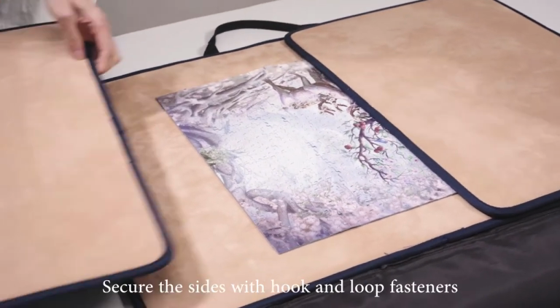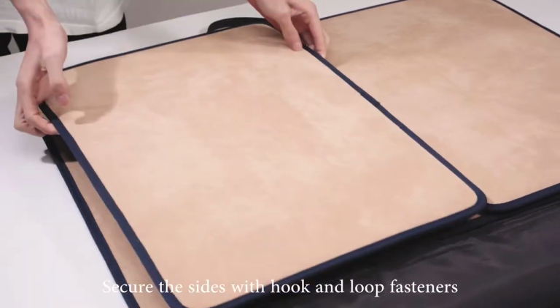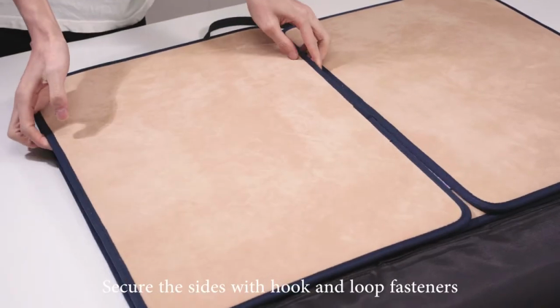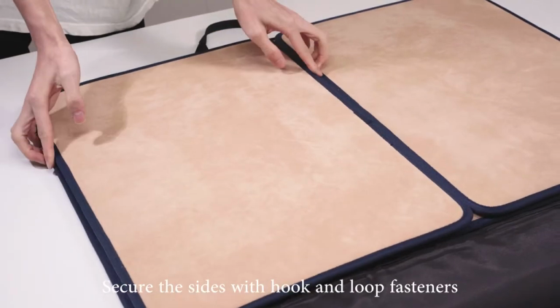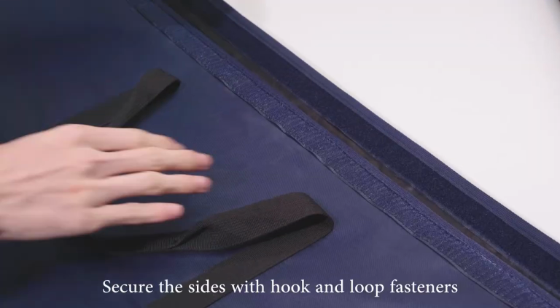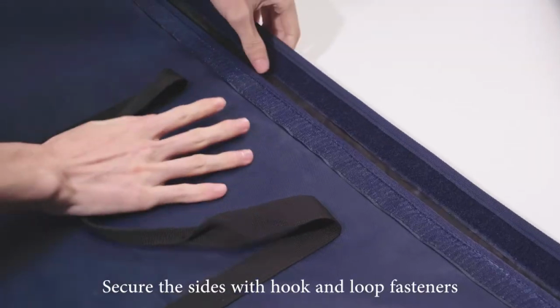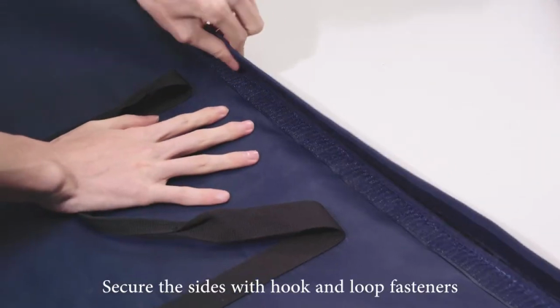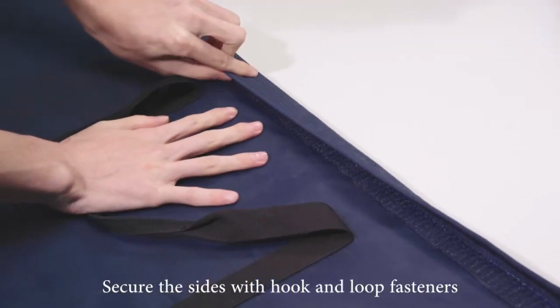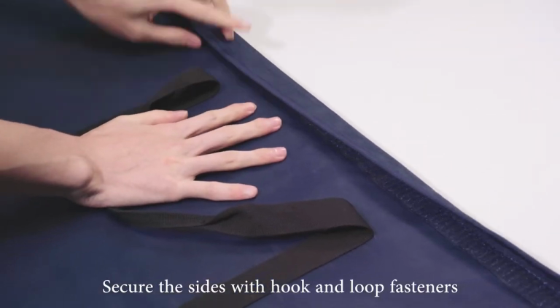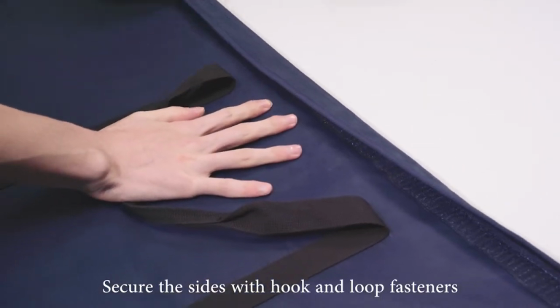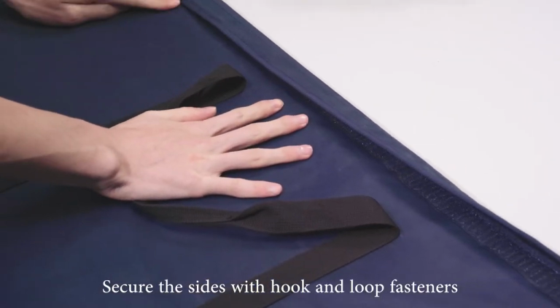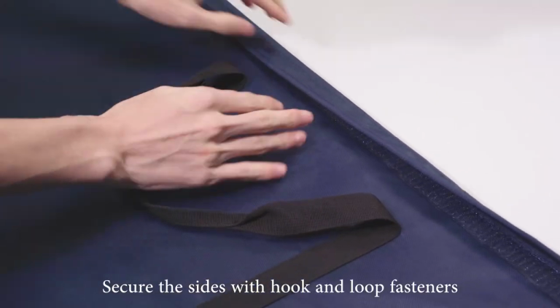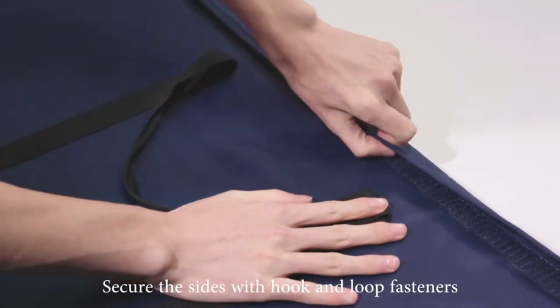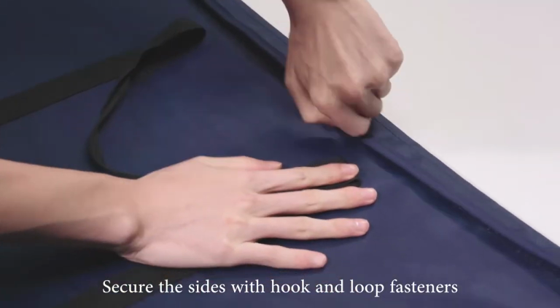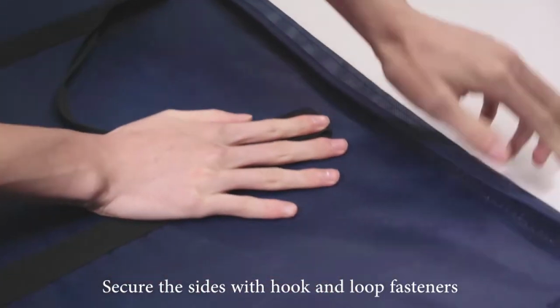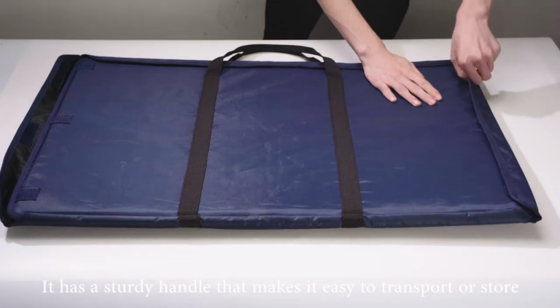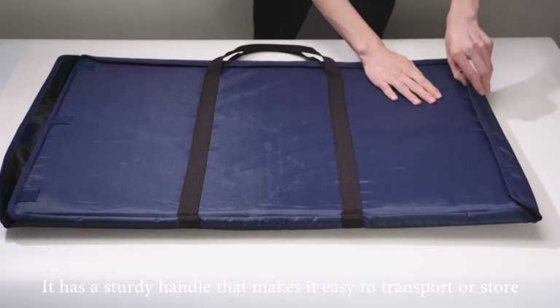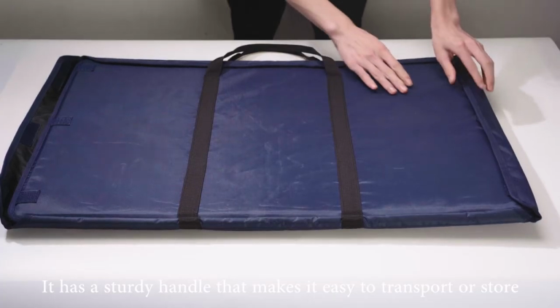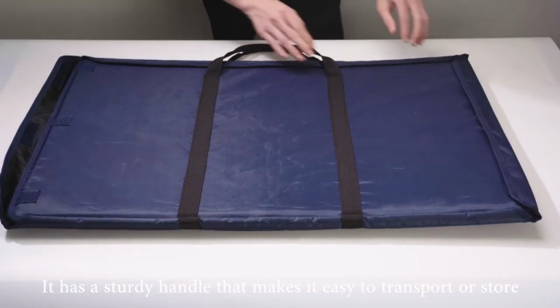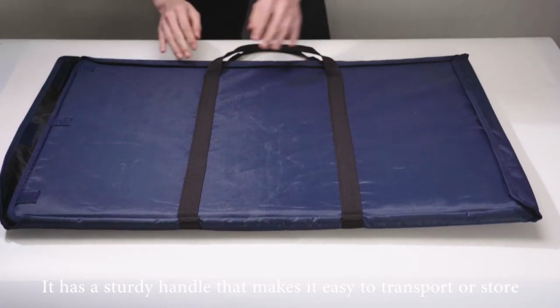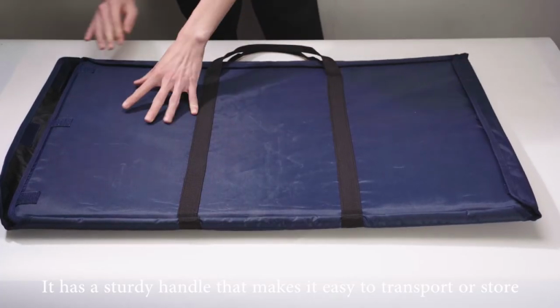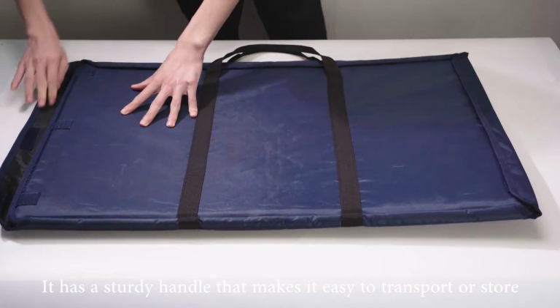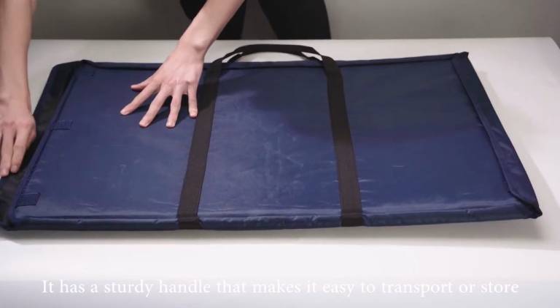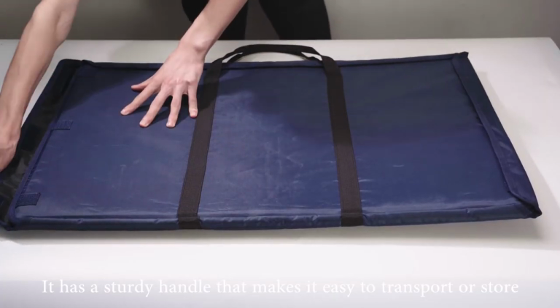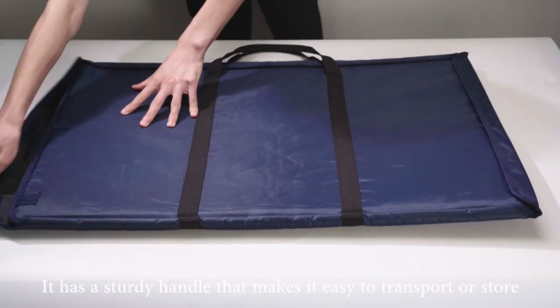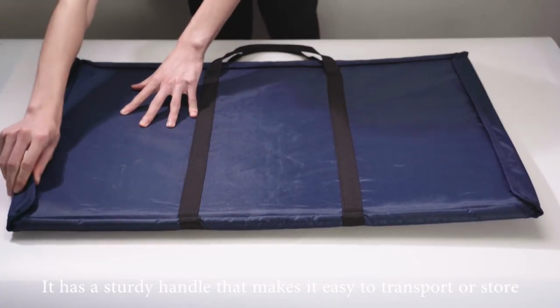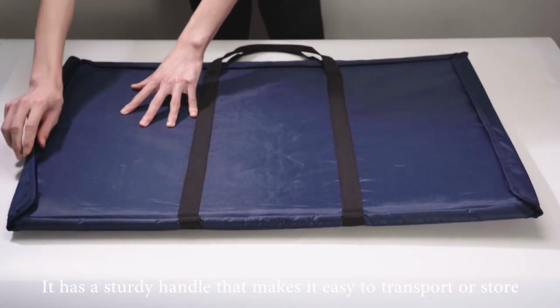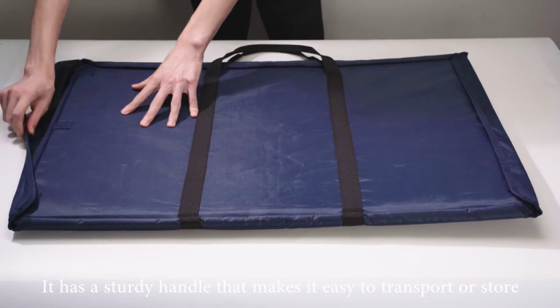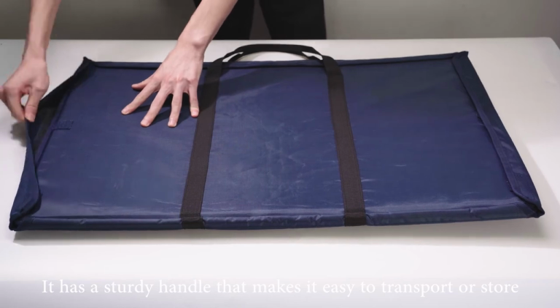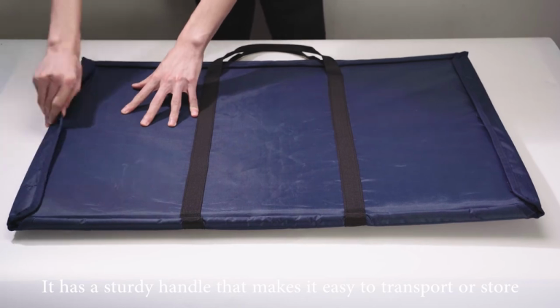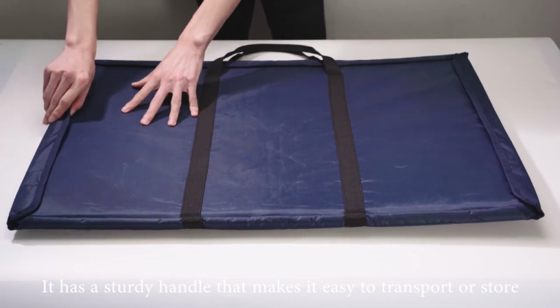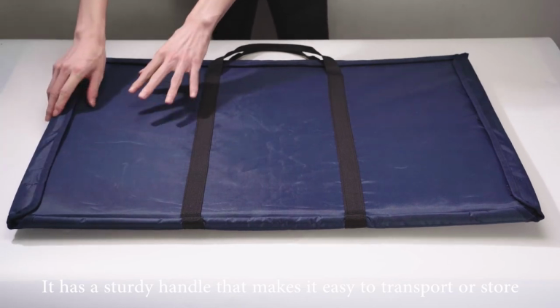Secure the sides with the hook and loop fasteners. It has a sturdy handle that makes it easy to transport or store.